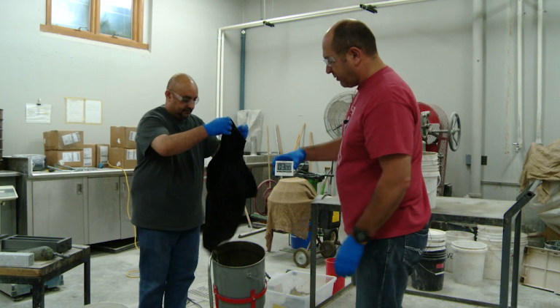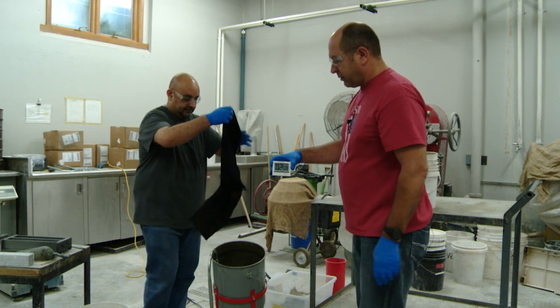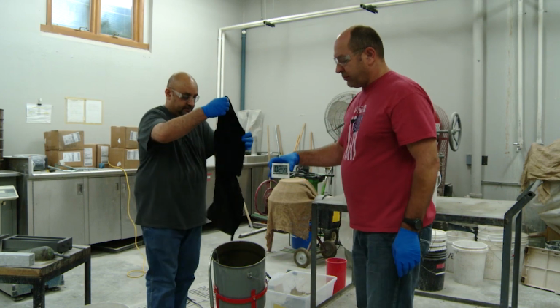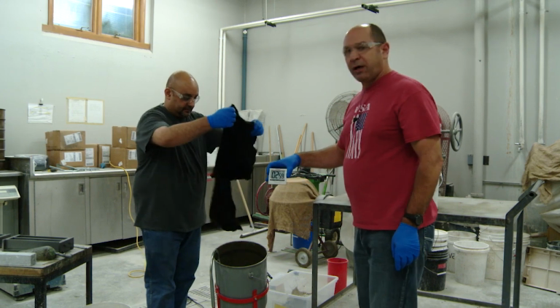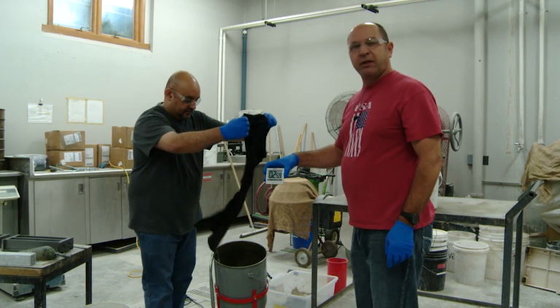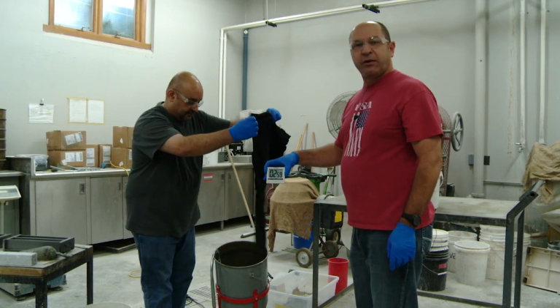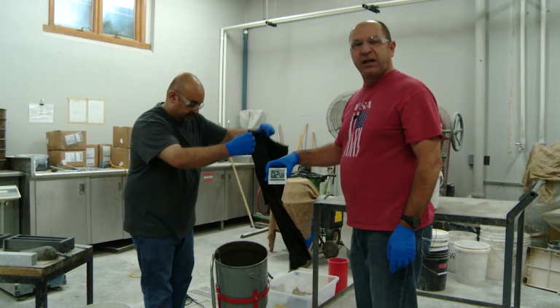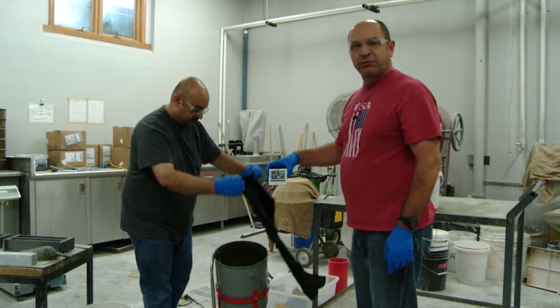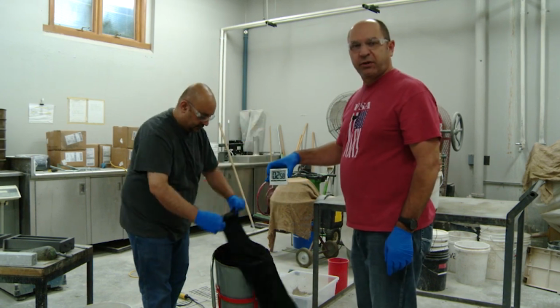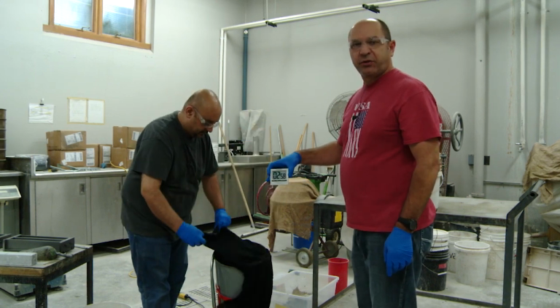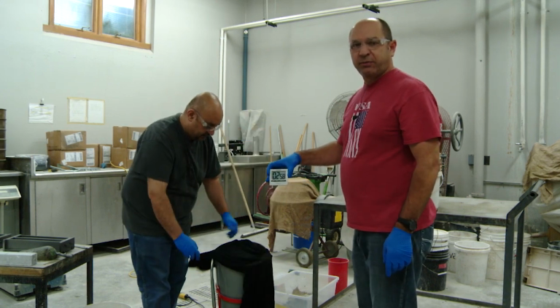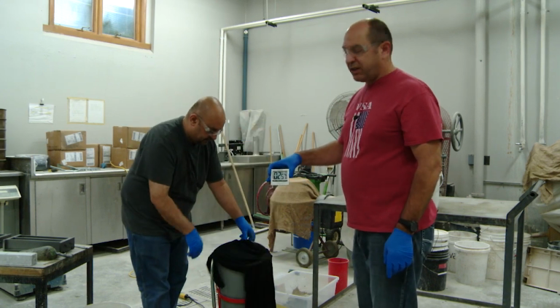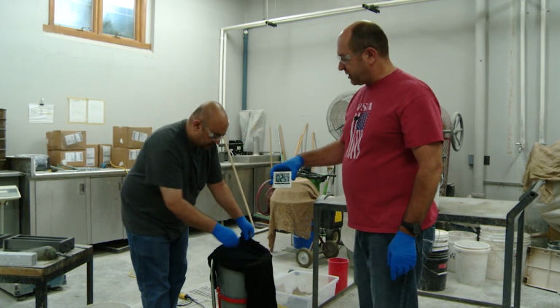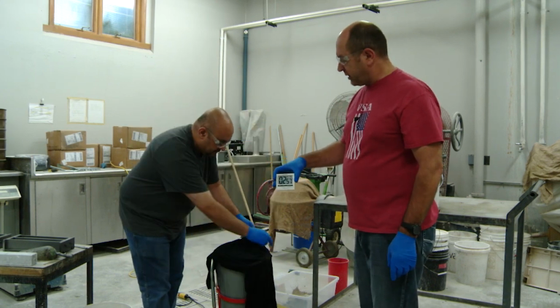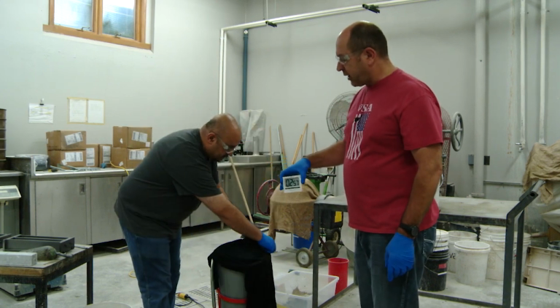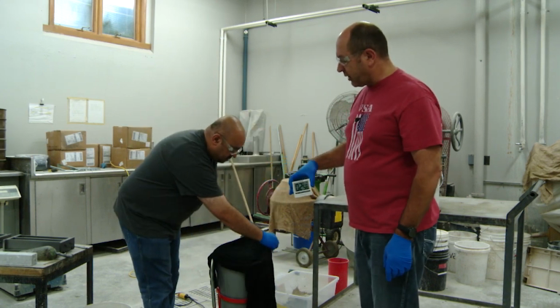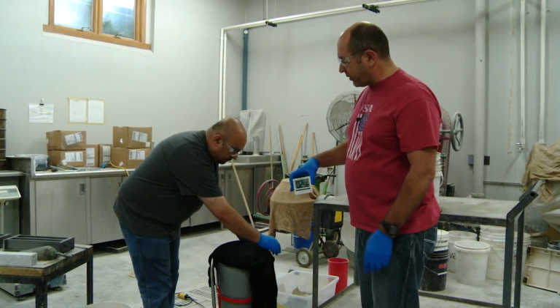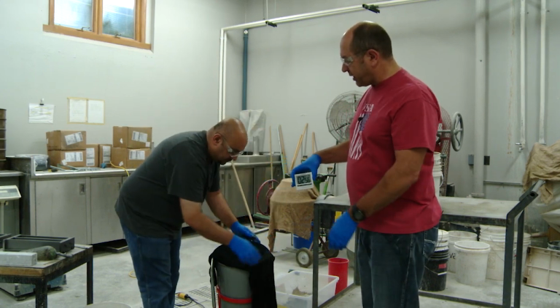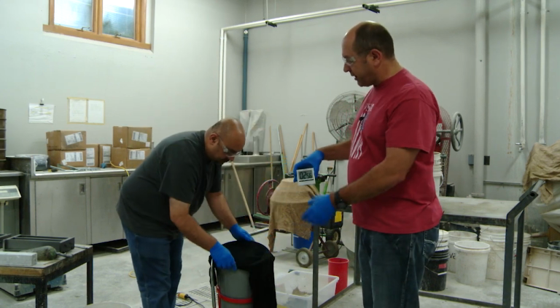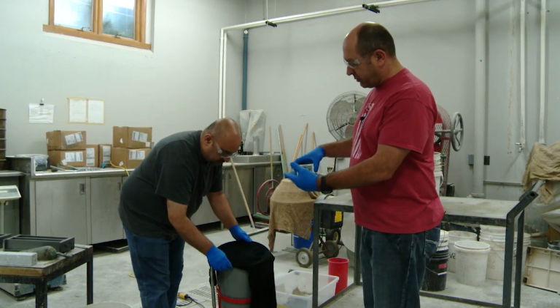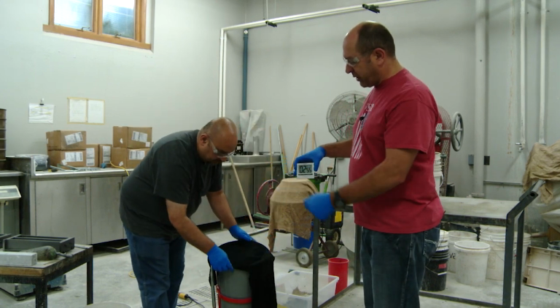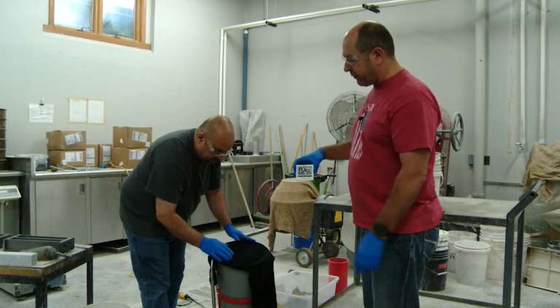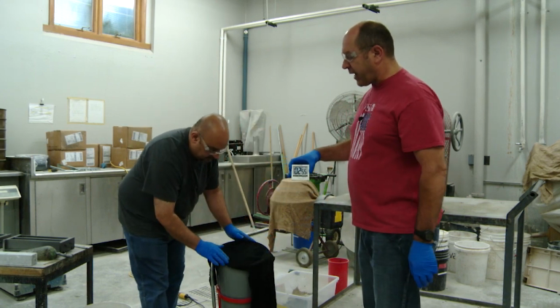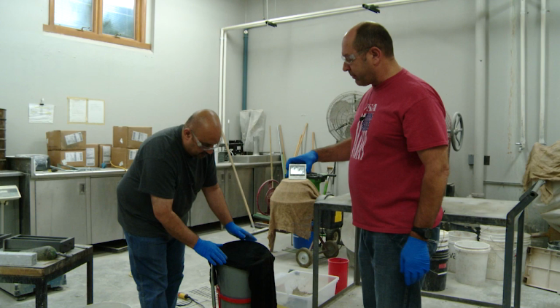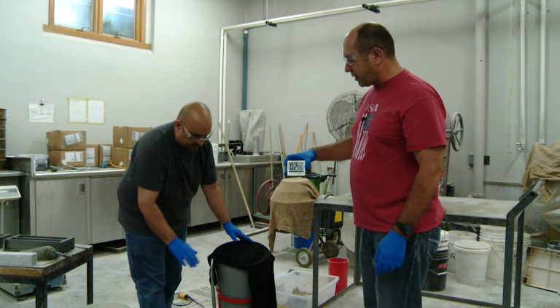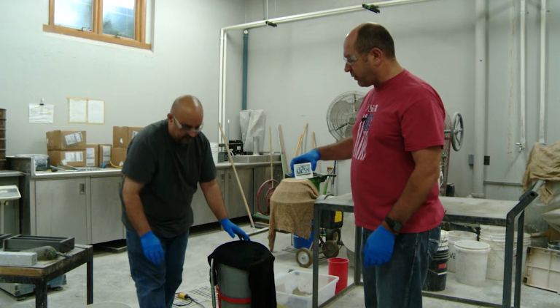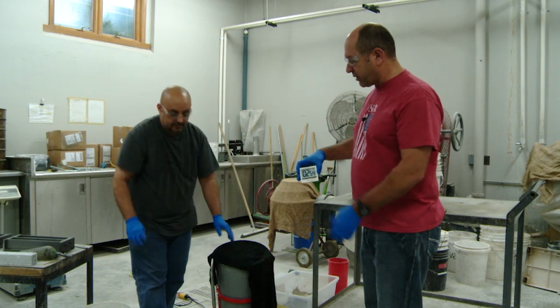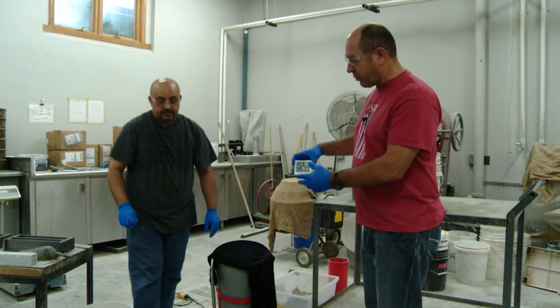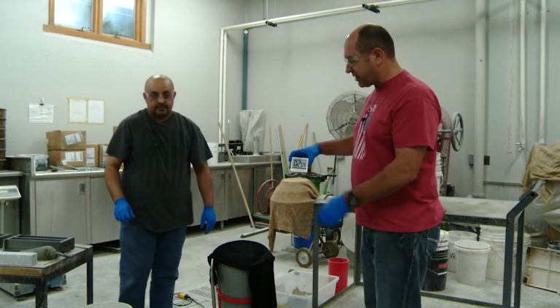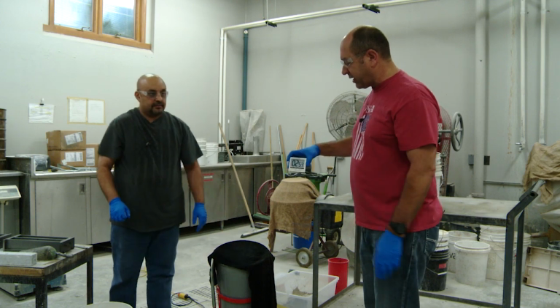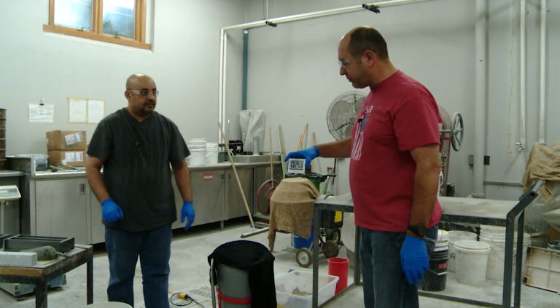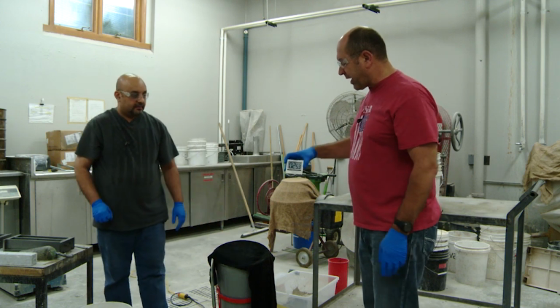Now we'll let it rest for three minutes and cover it with a moist rag.